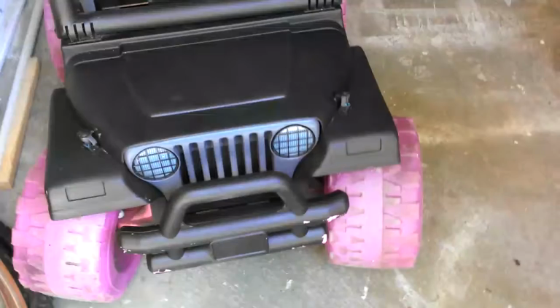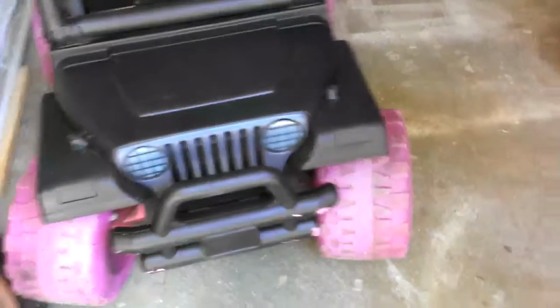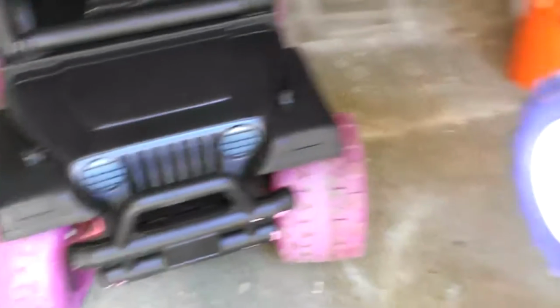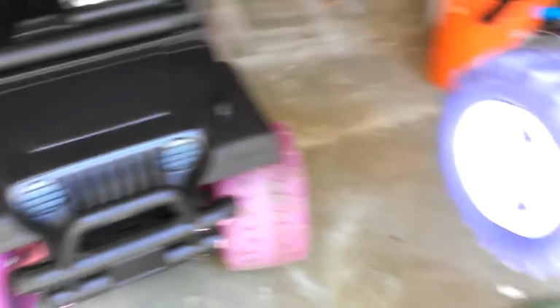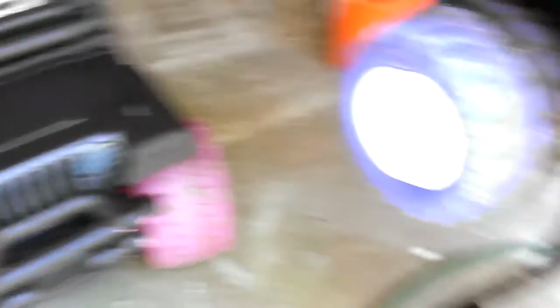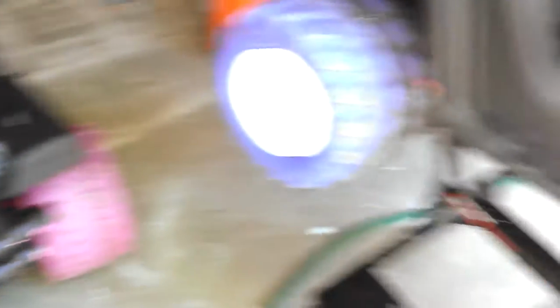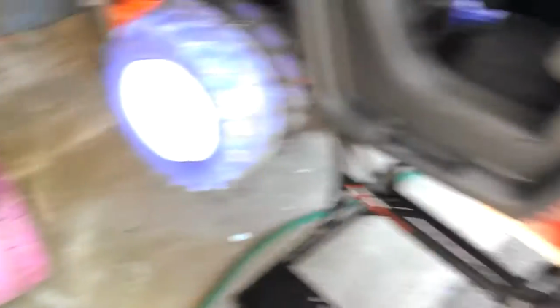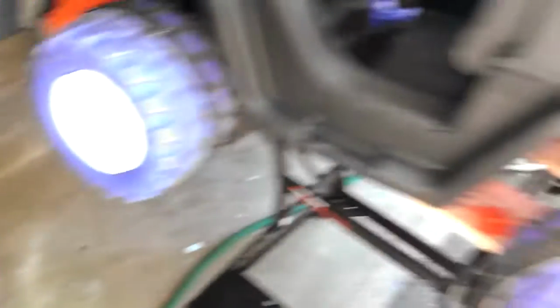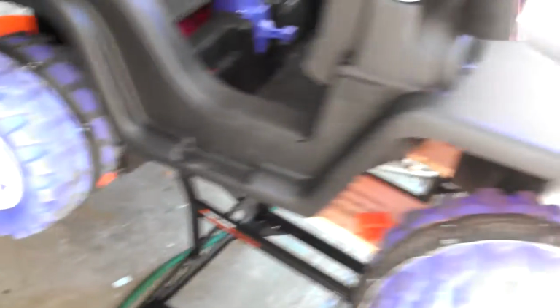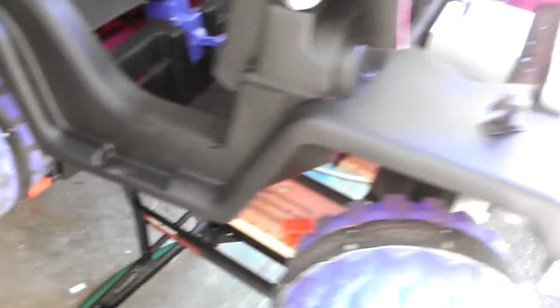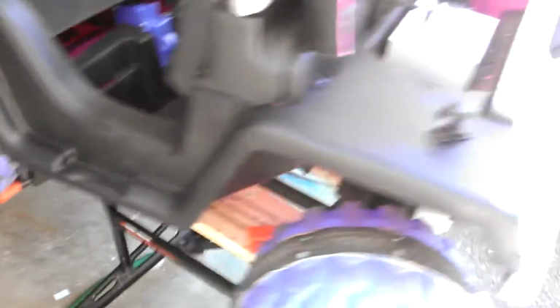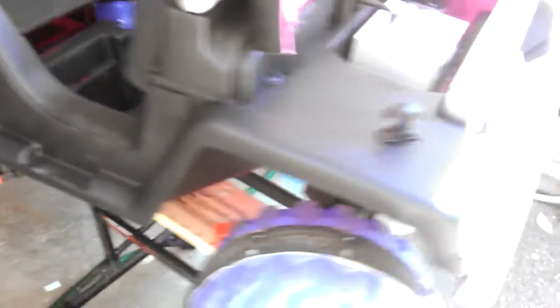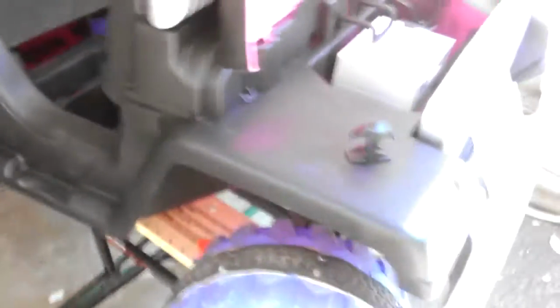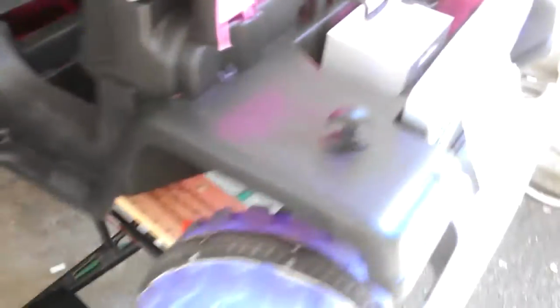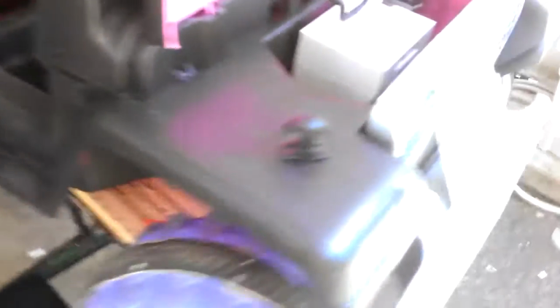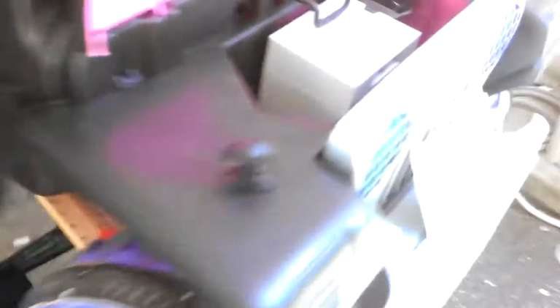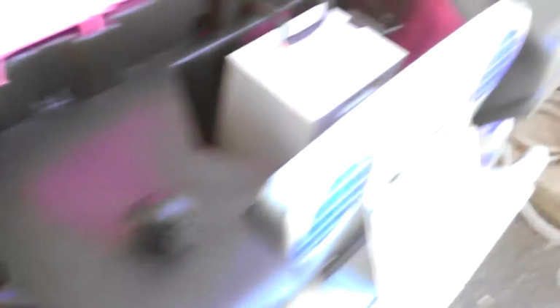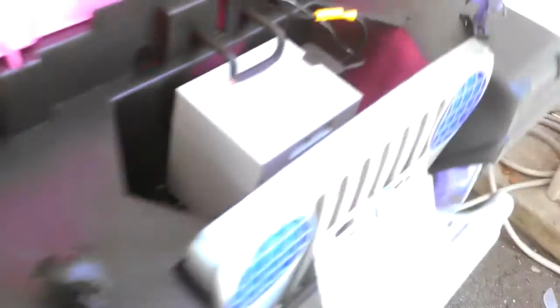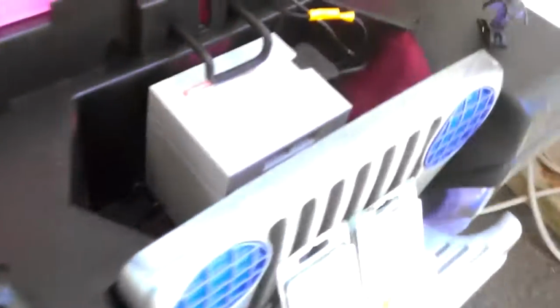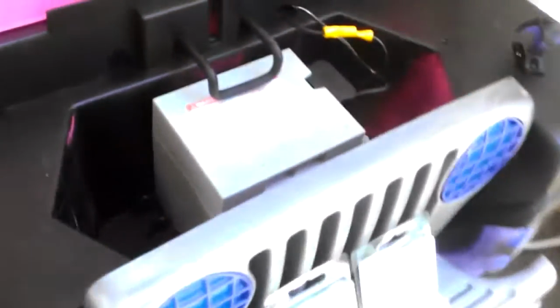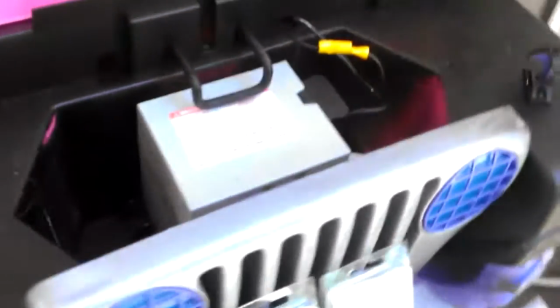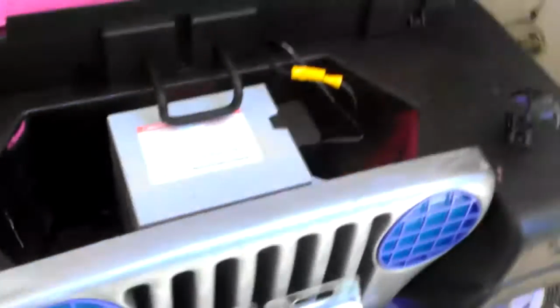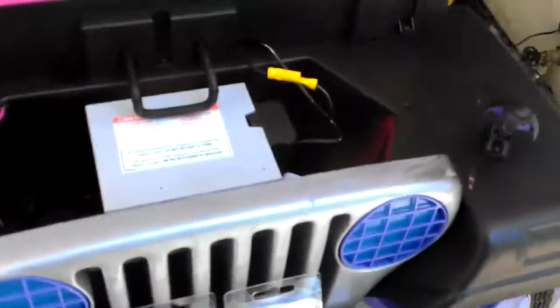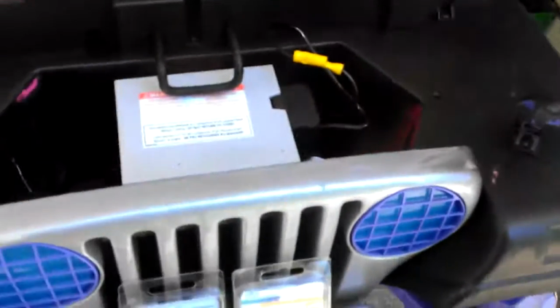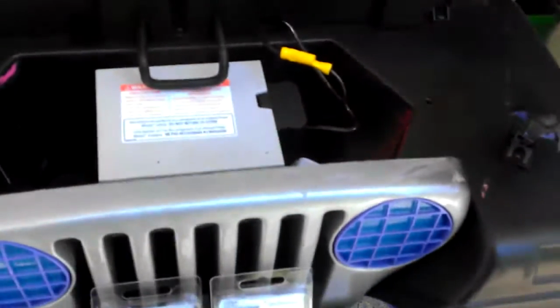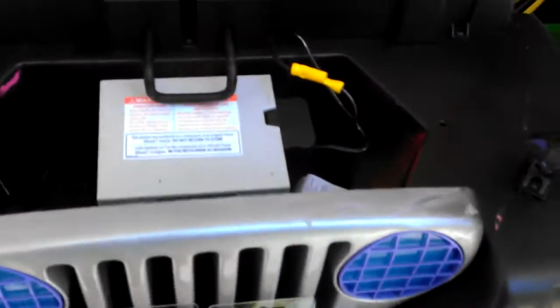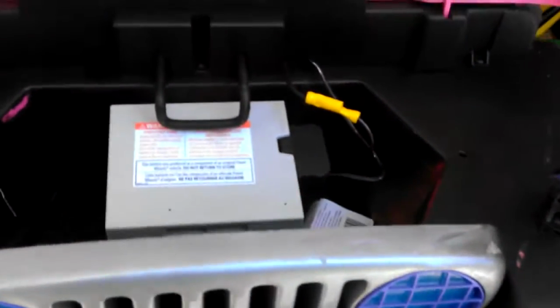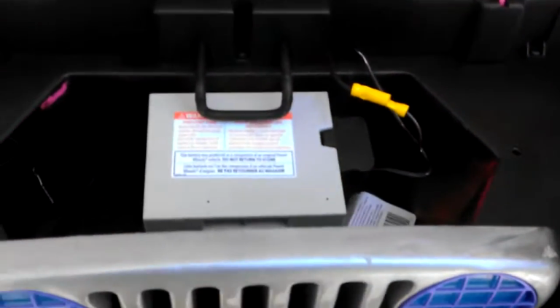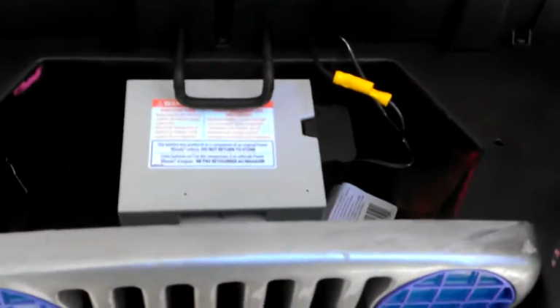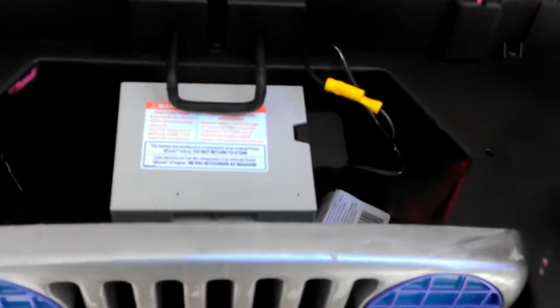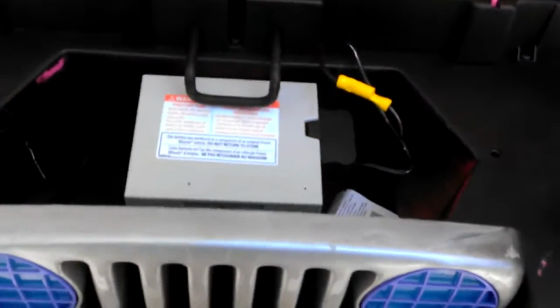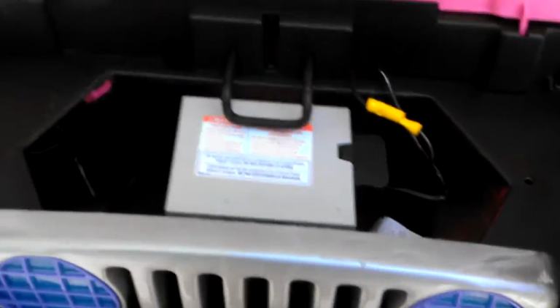Here's a quick simple video to show you how to convert your power wheels from 12 volts to 24 volts.